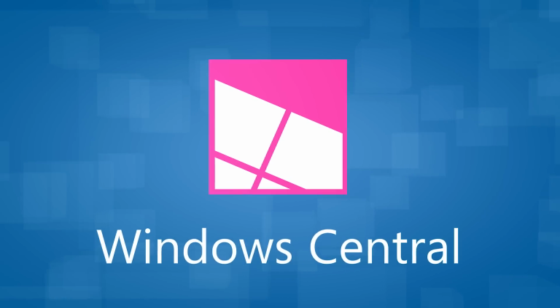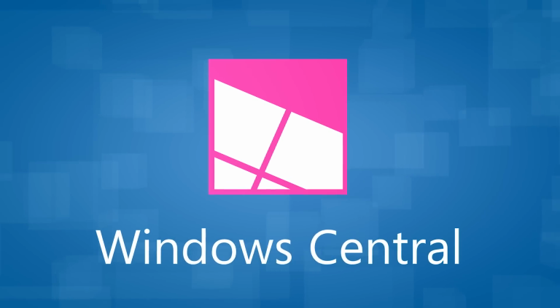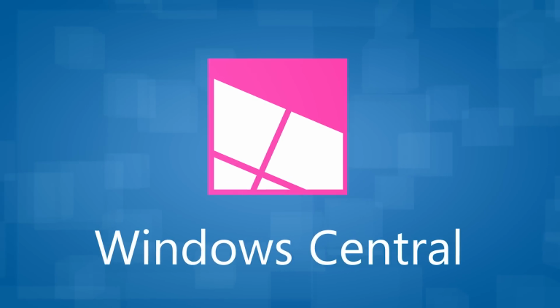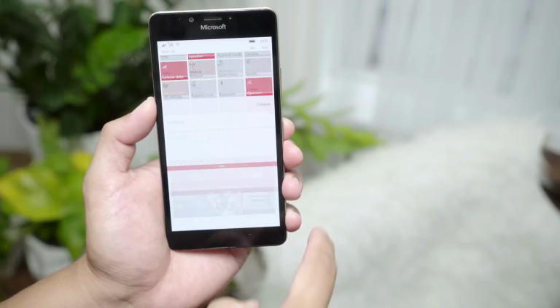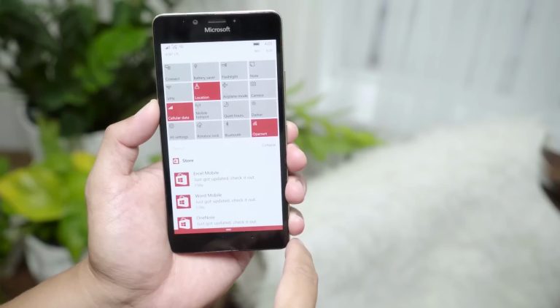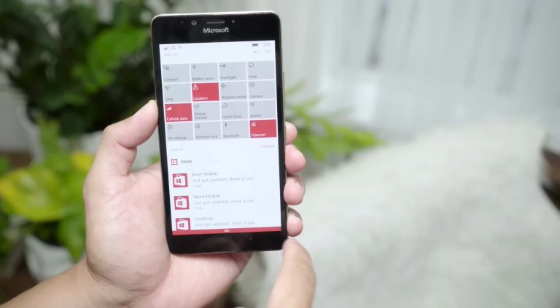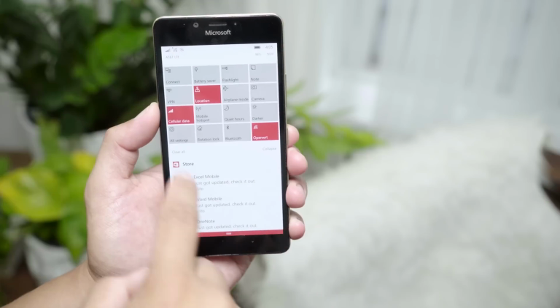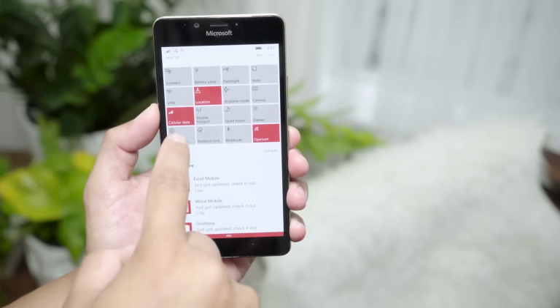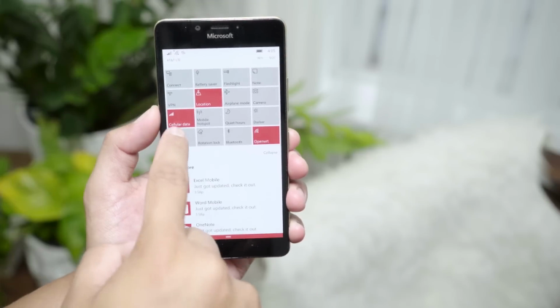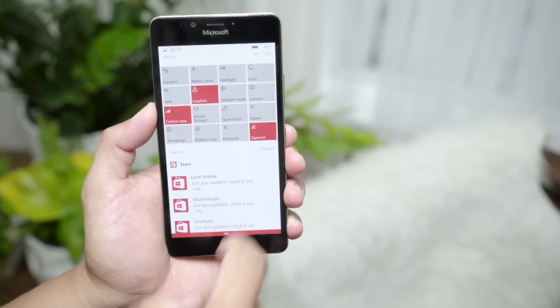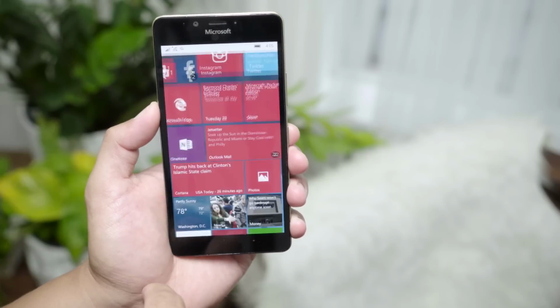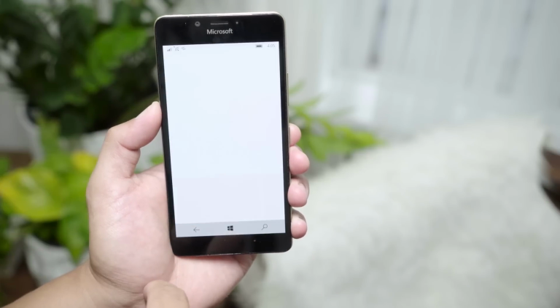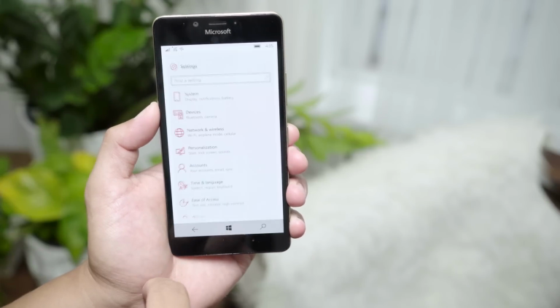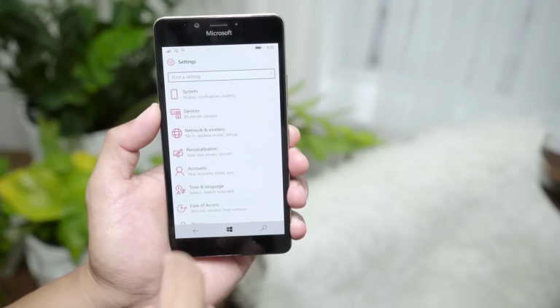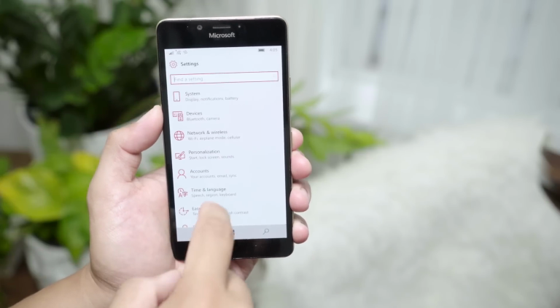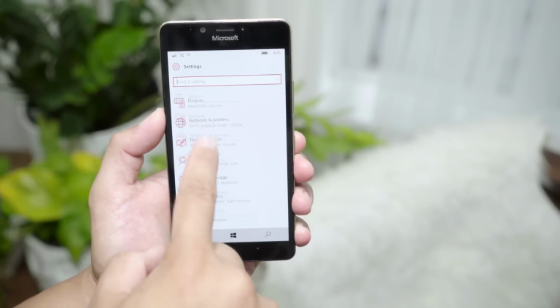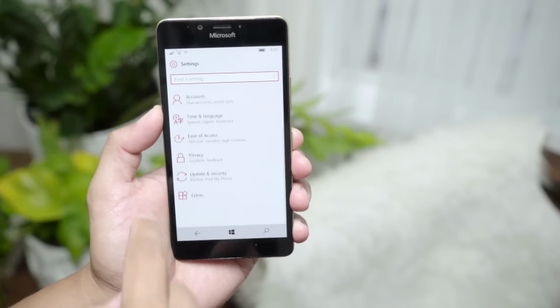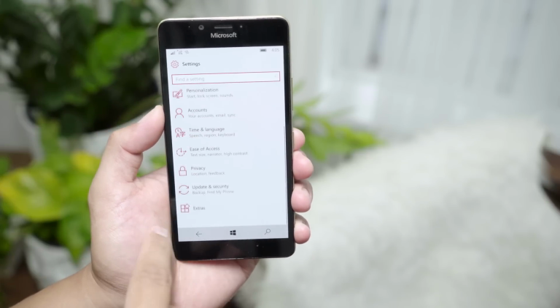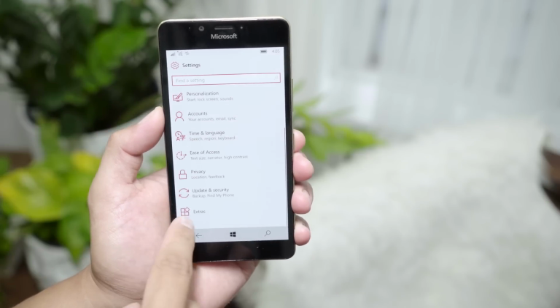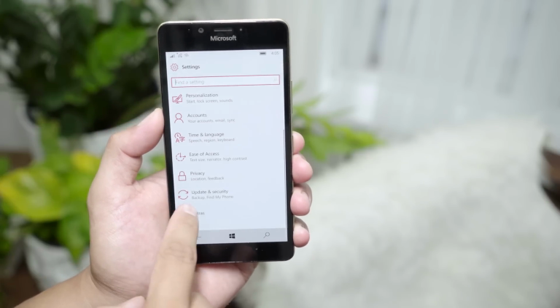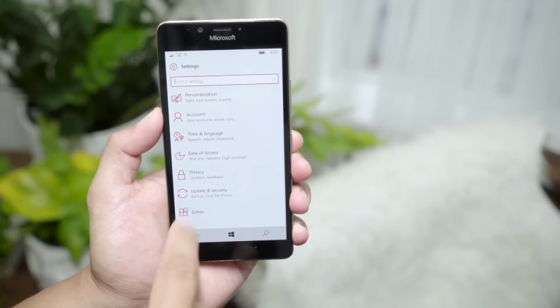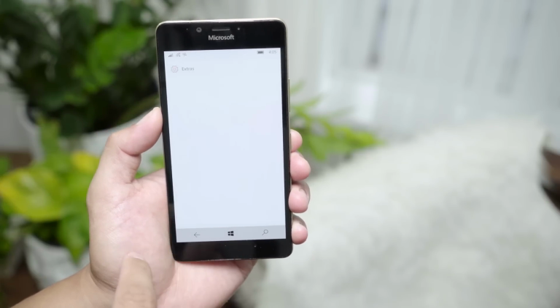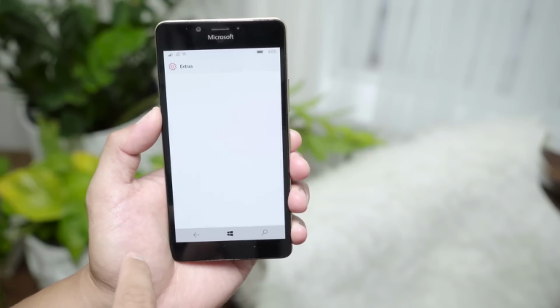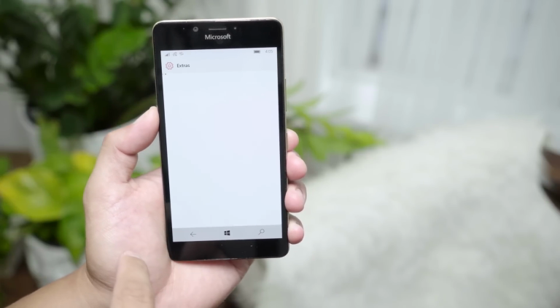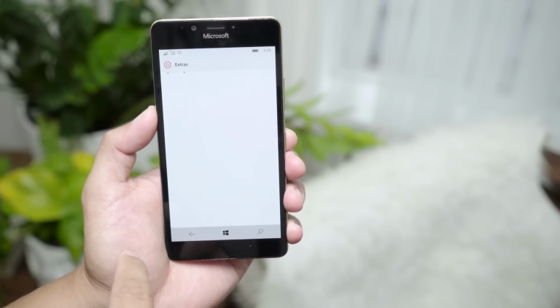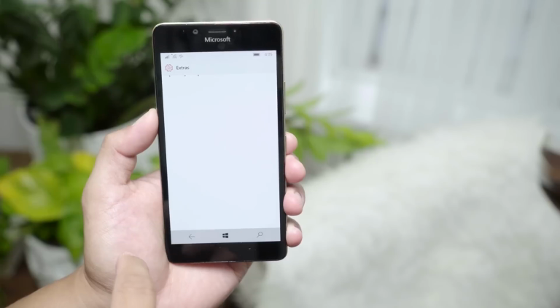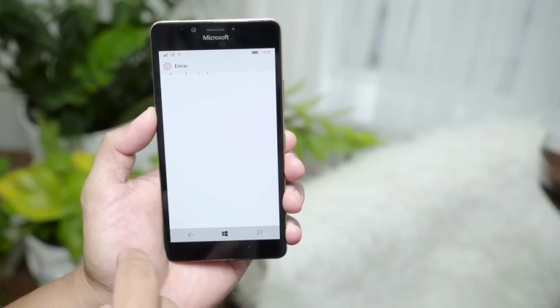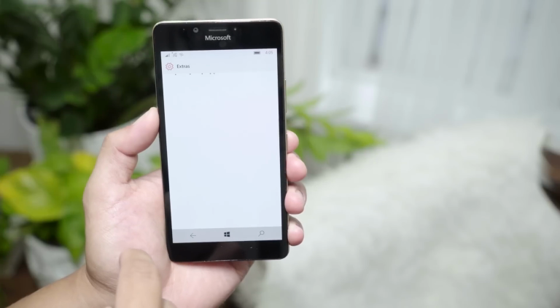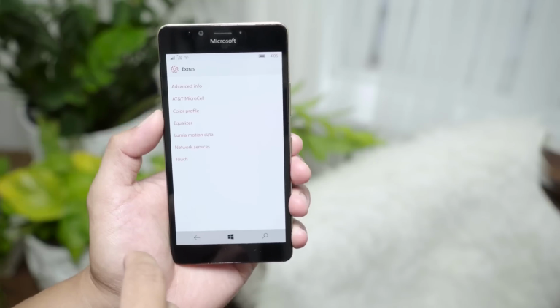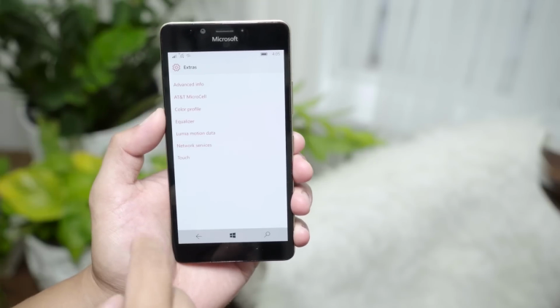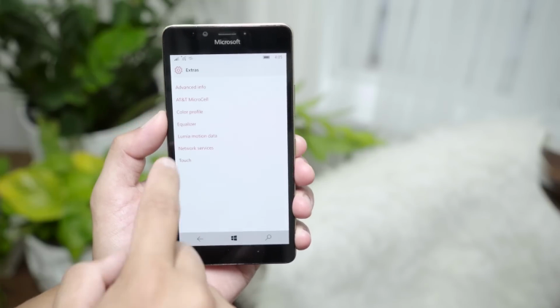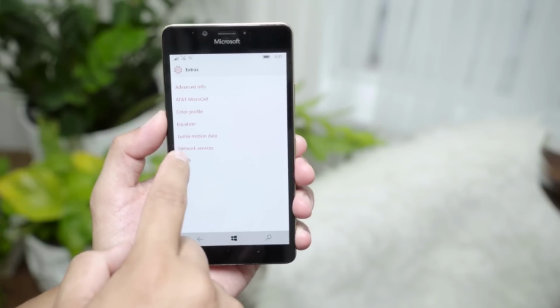Alright, so it's really easy. Just go to Settings, then scroll down to where it says Extras, and then select Touch.